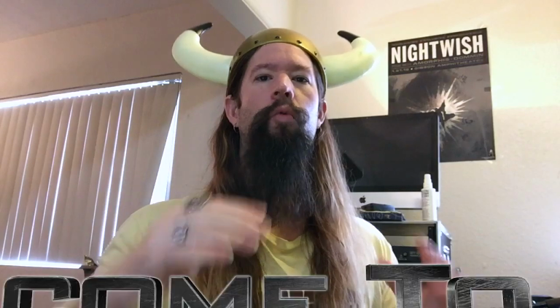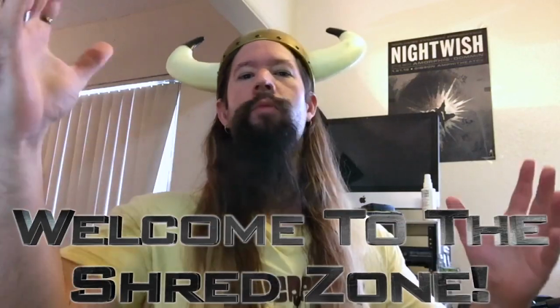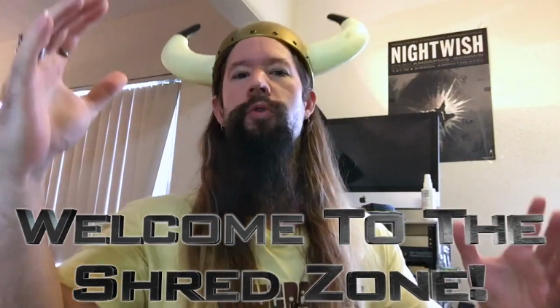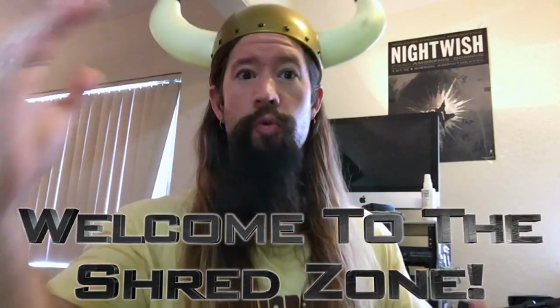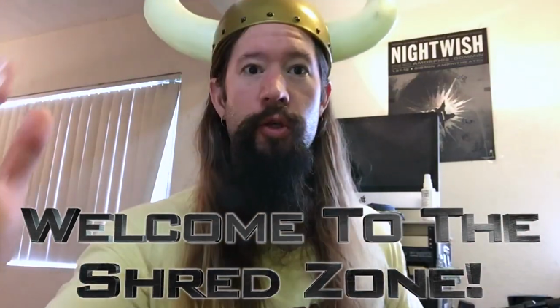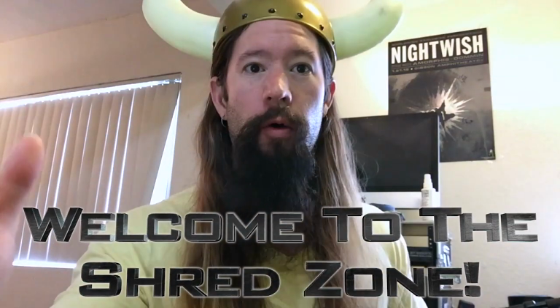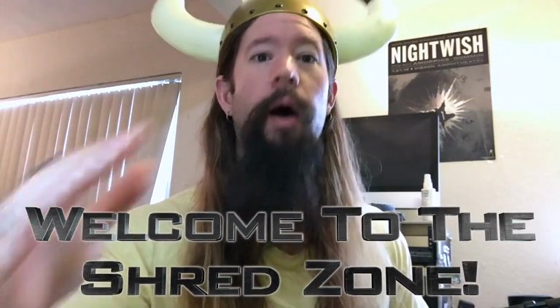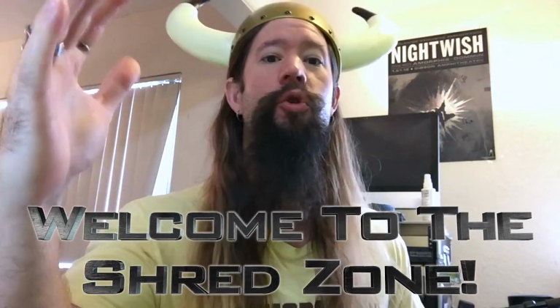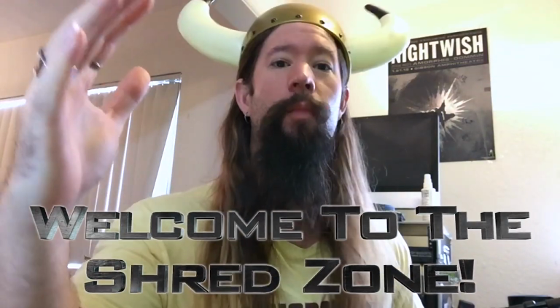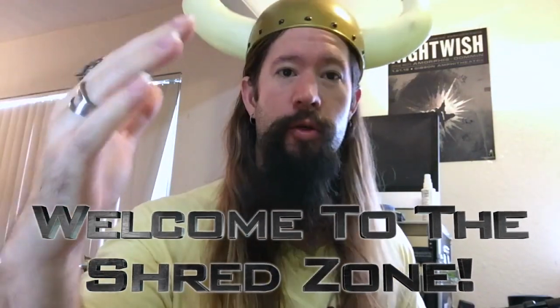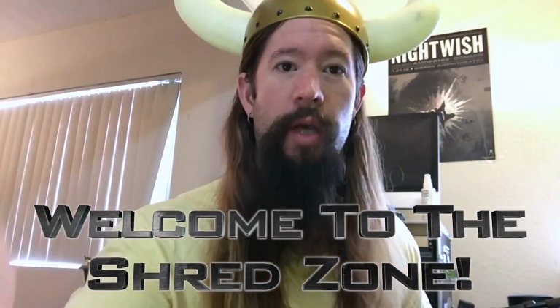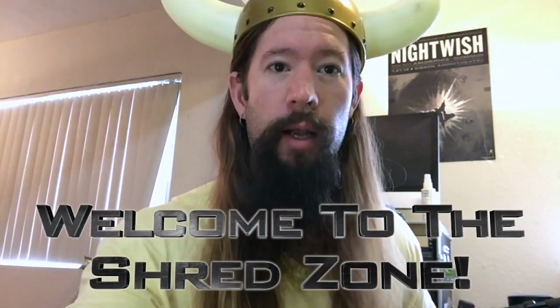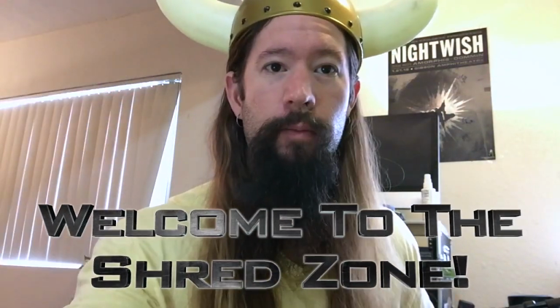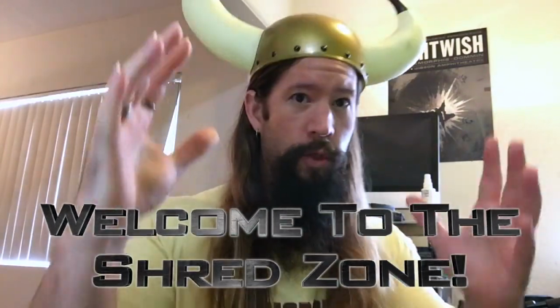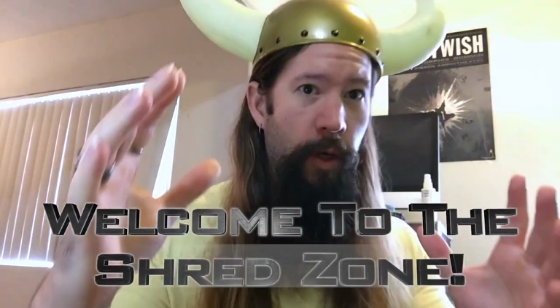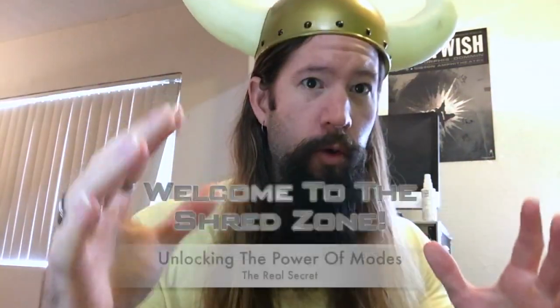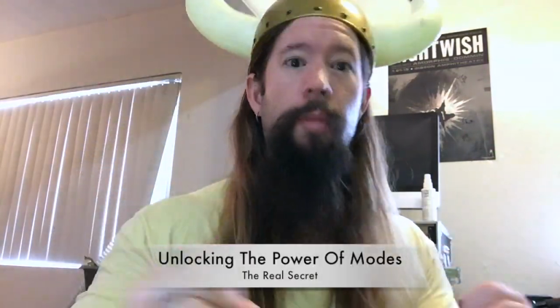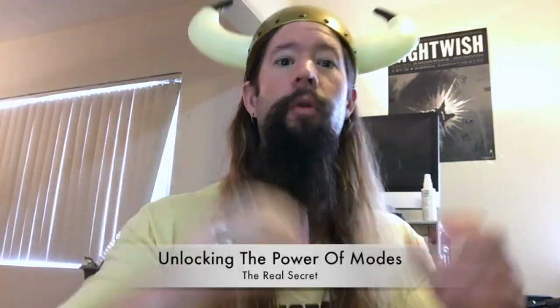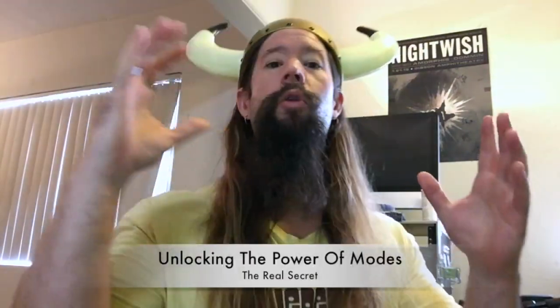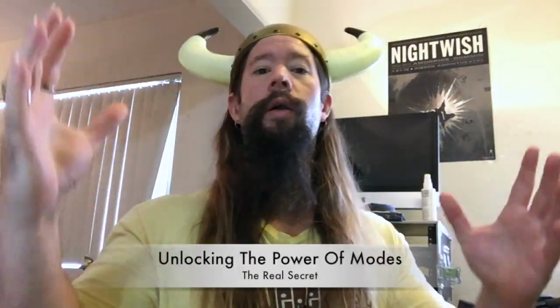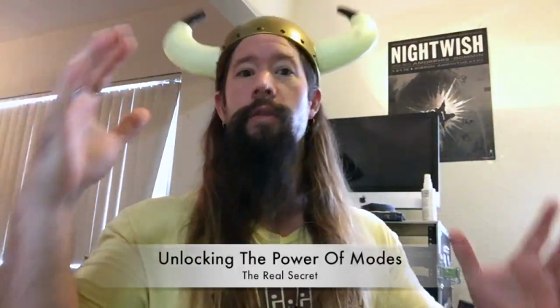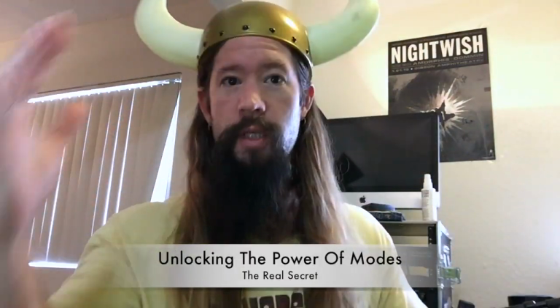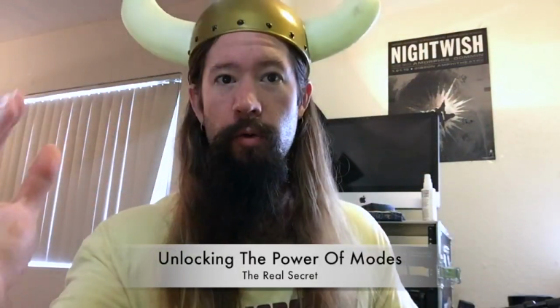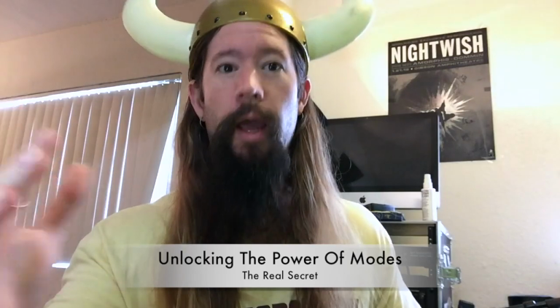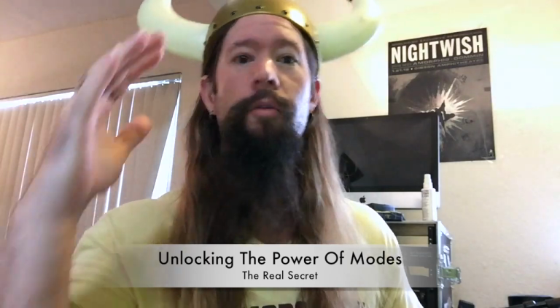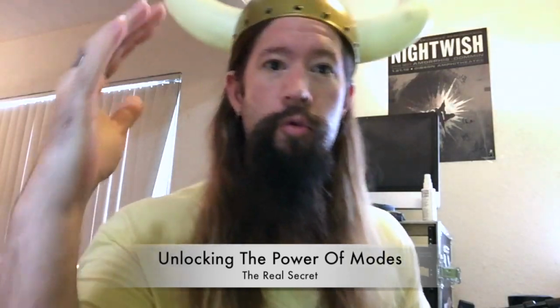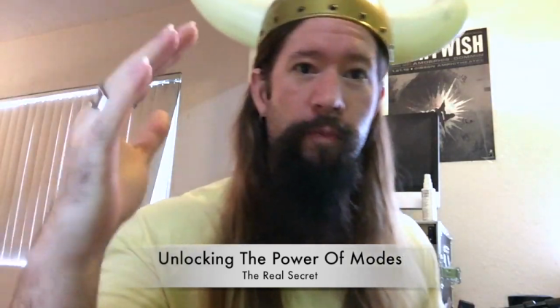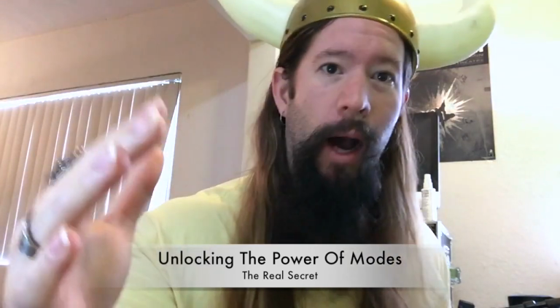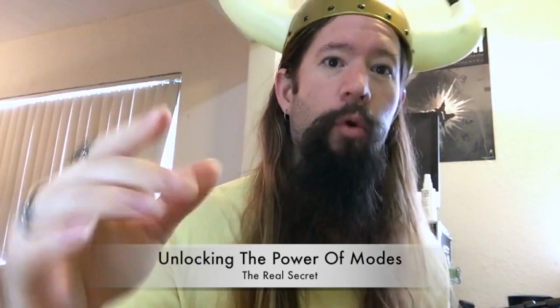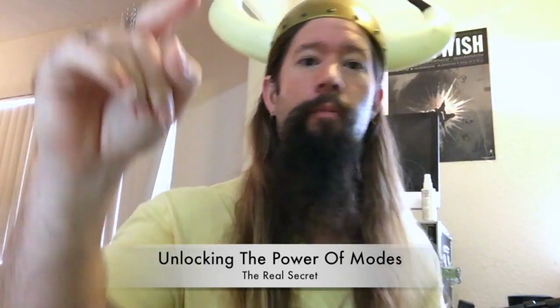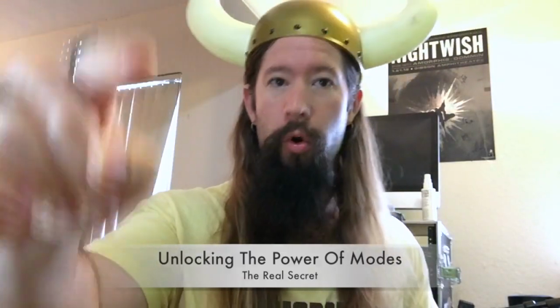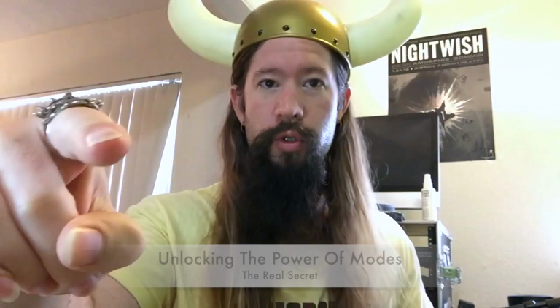Welcome to the Shred Zone, I'm Shred Master Scott. This video is about unlocking the secret and elusive power of modes.